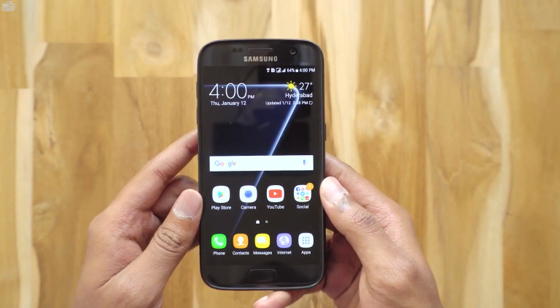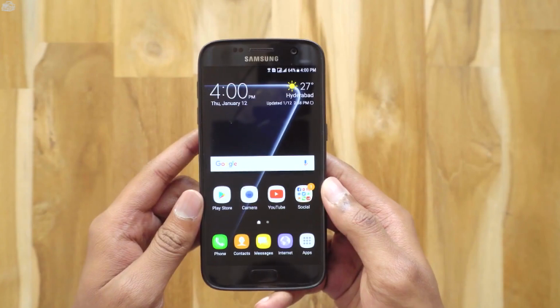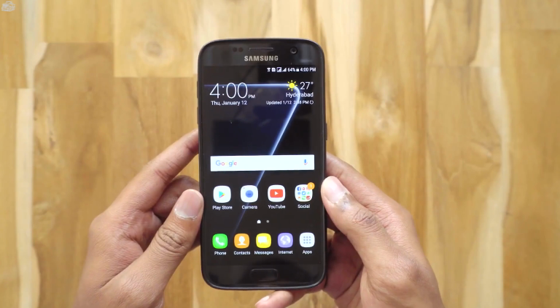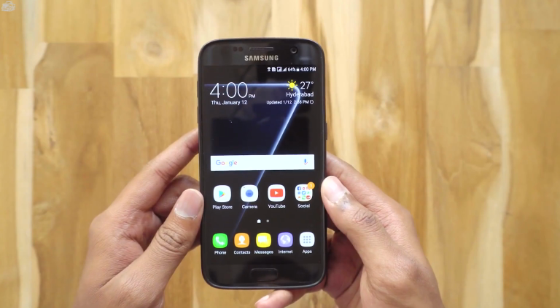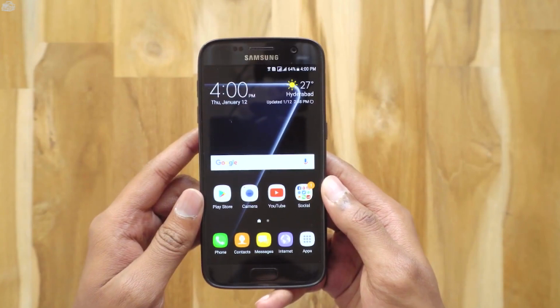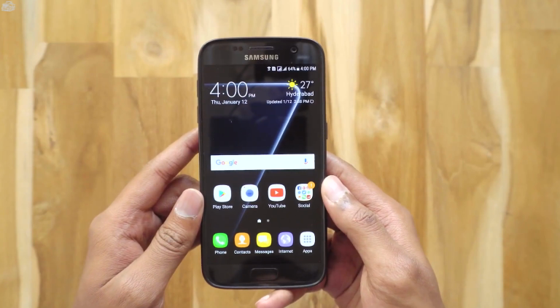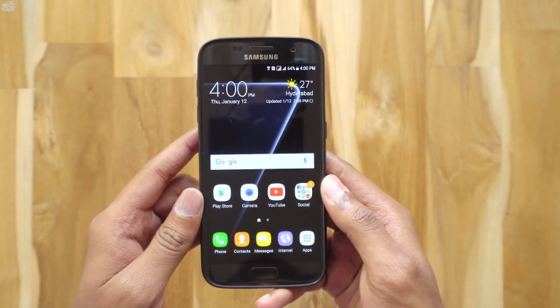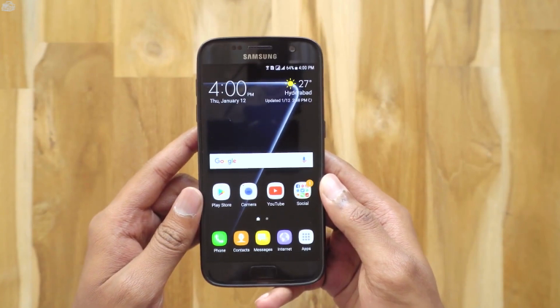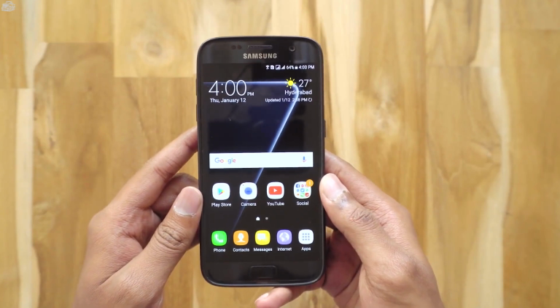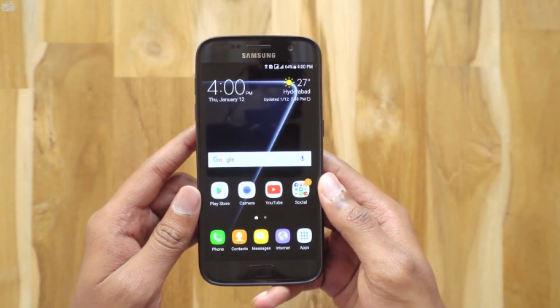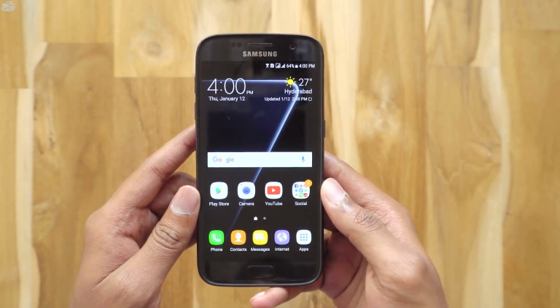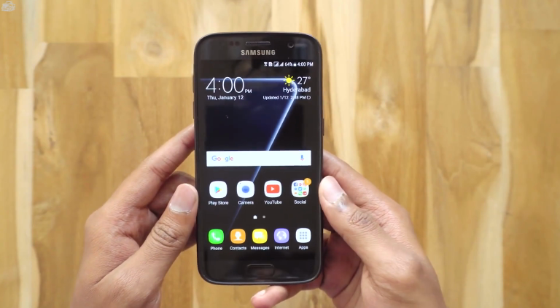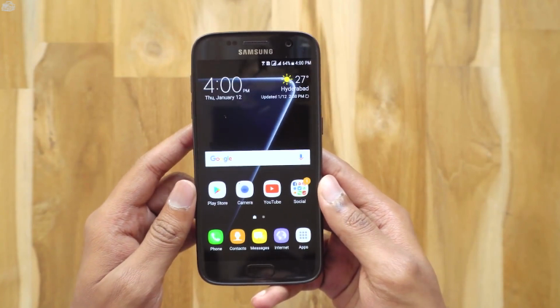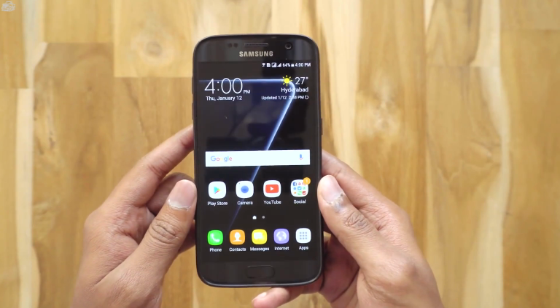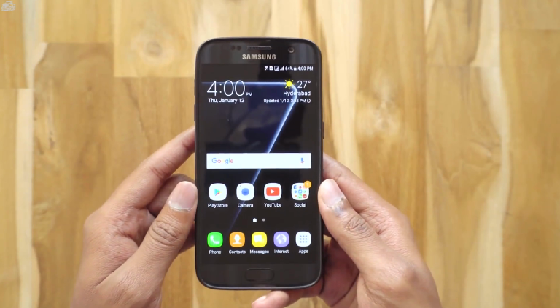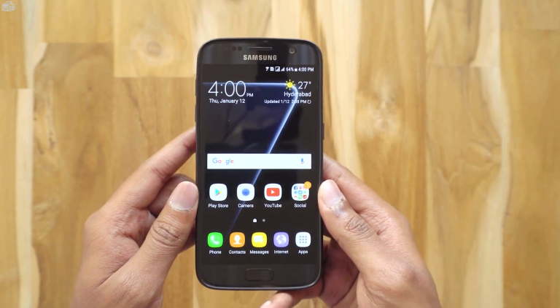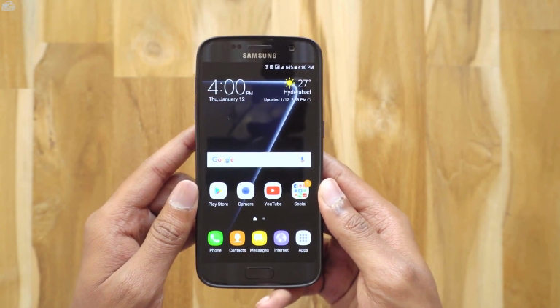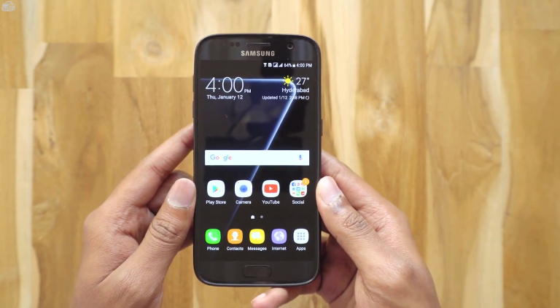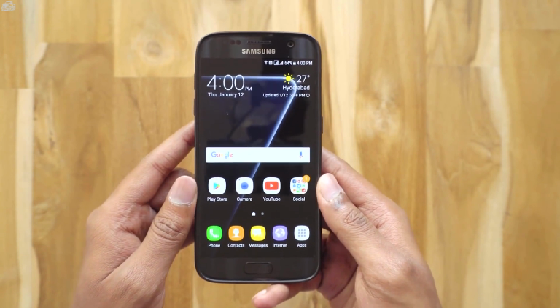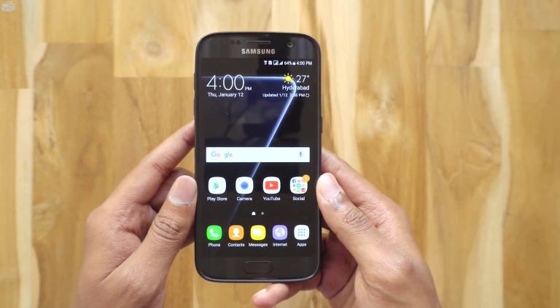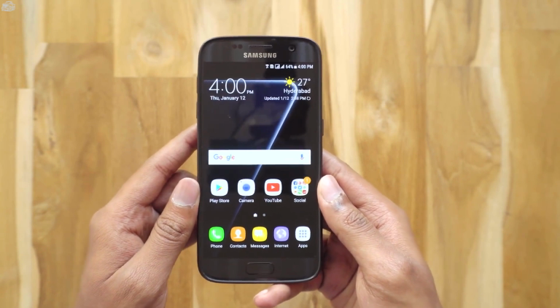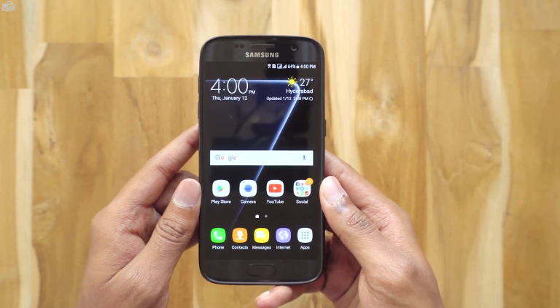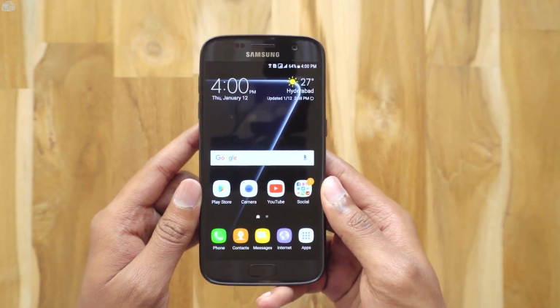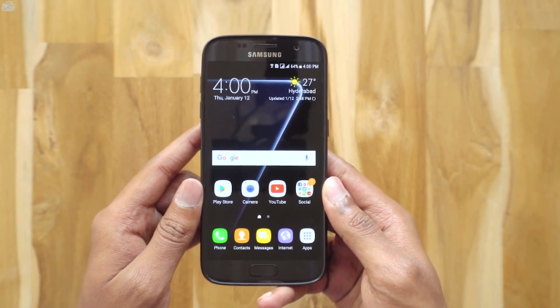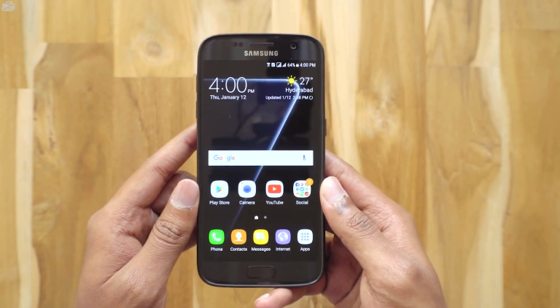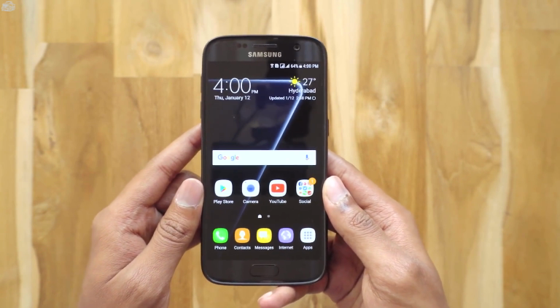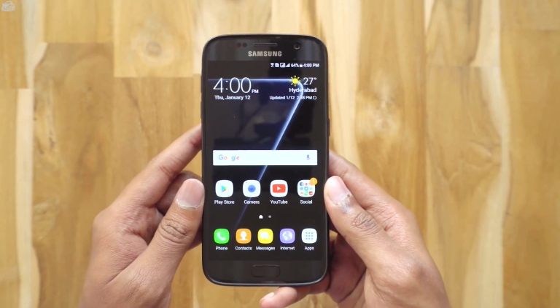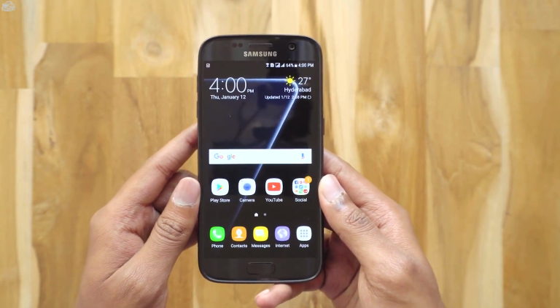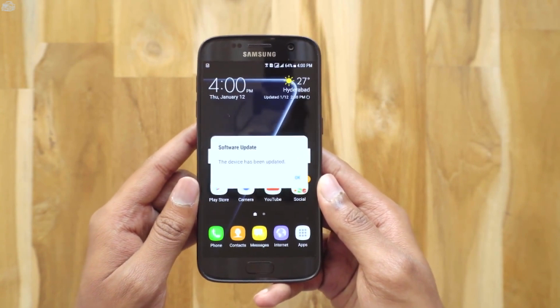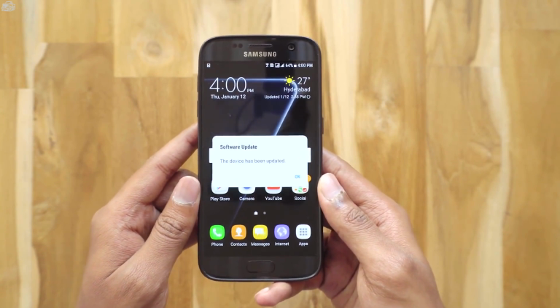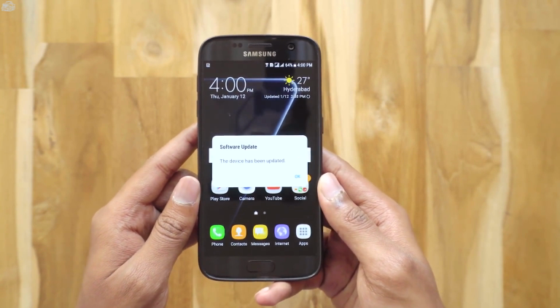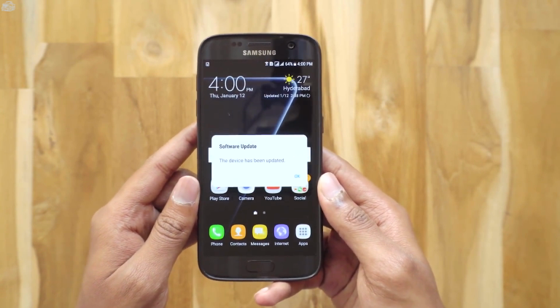Okay guys, I'm back. The update has been installed. It took around 15 minutes for the installation and boot up. Let's see if anything has been changed in this update.